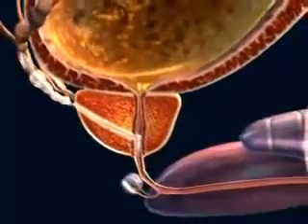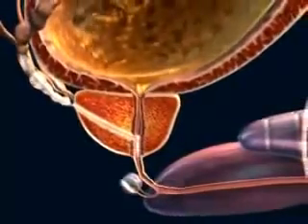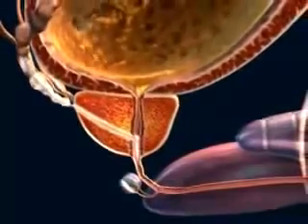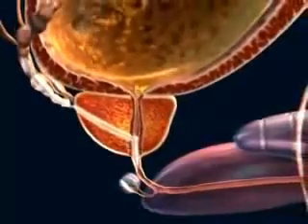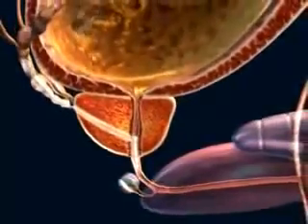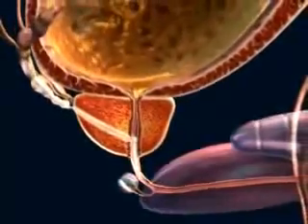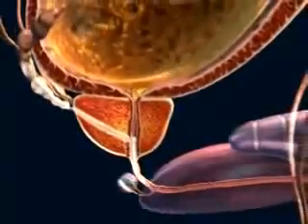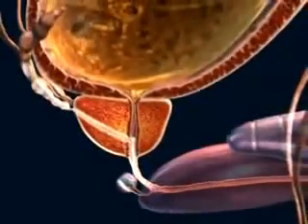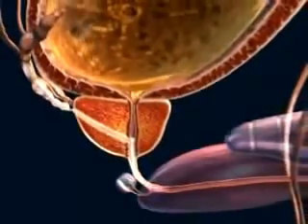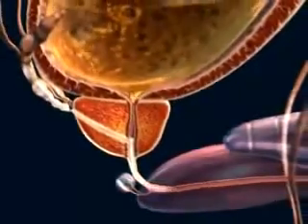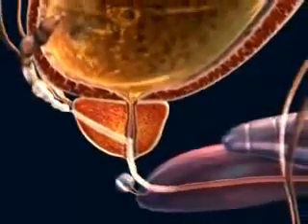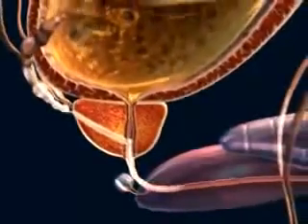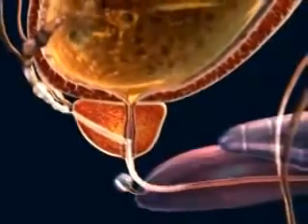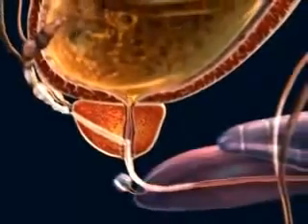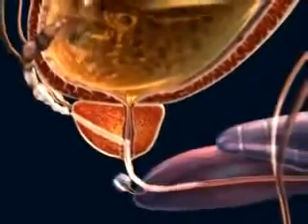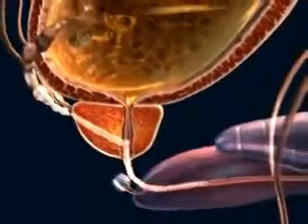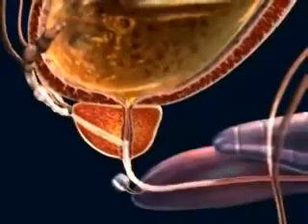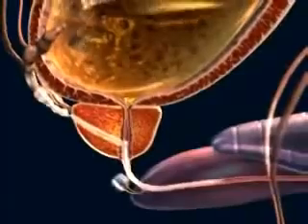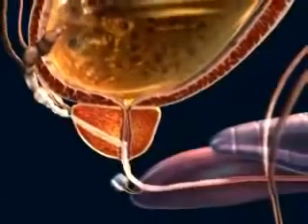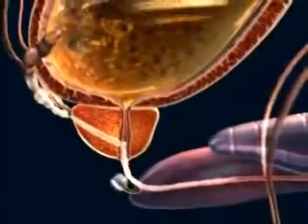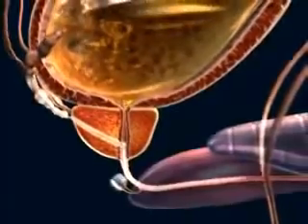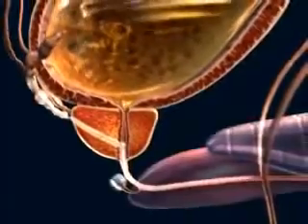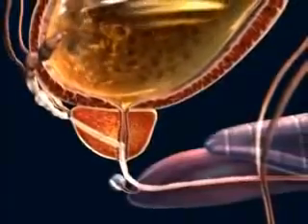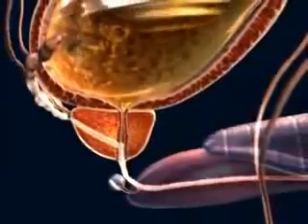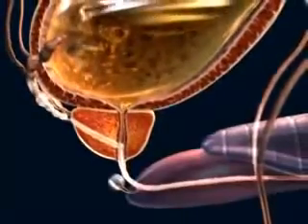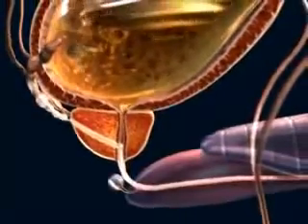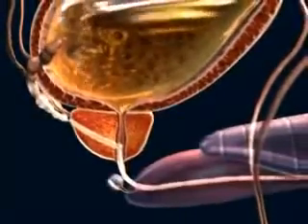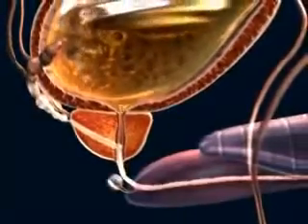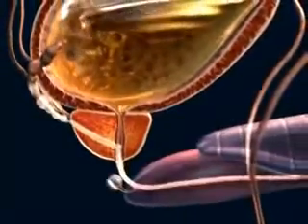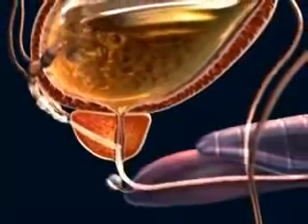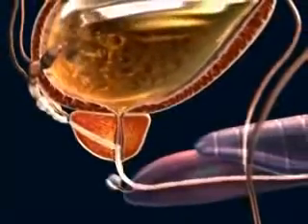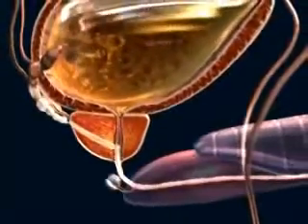Moving forward the semen, which is composed of sperm plus secretions from the prostate, seminal vesicles, and minor glands.